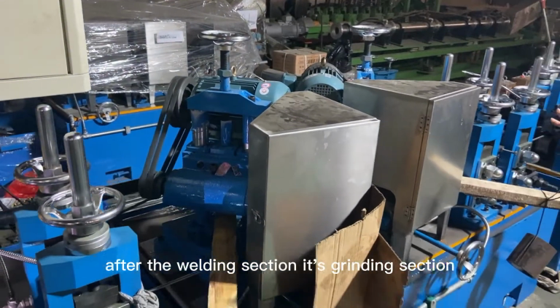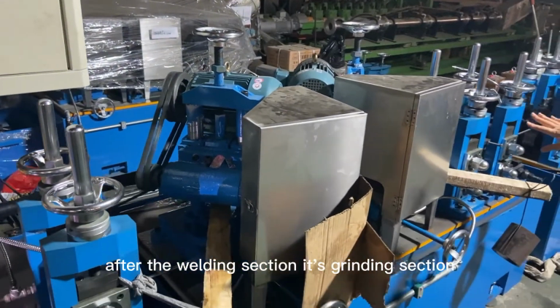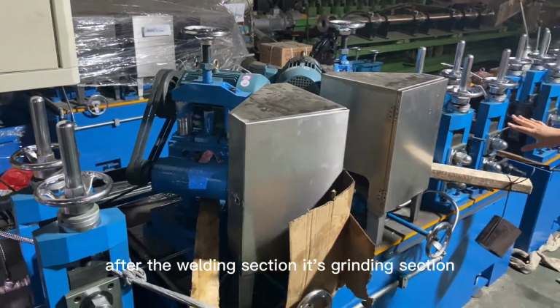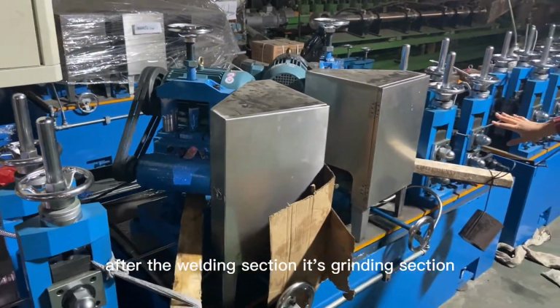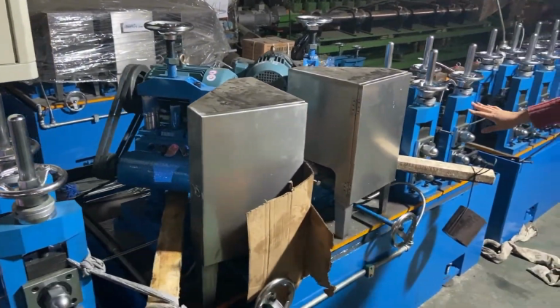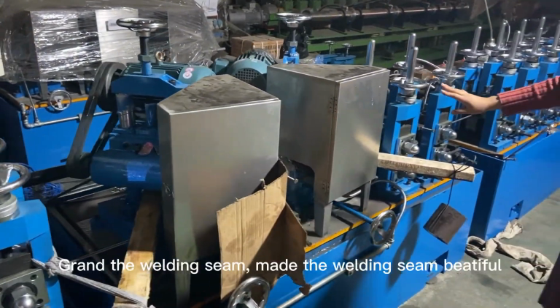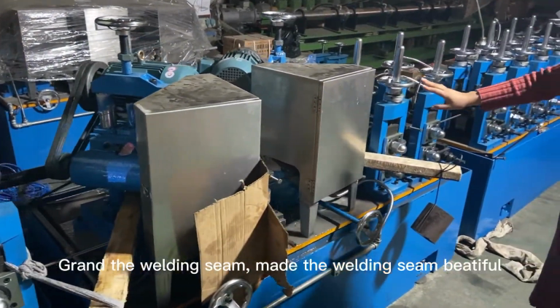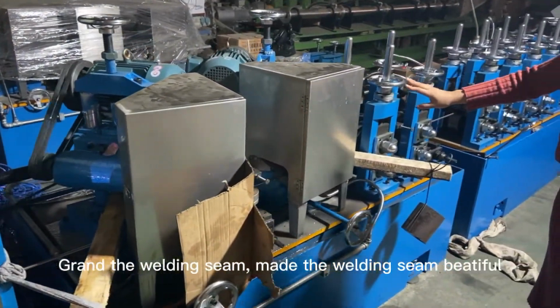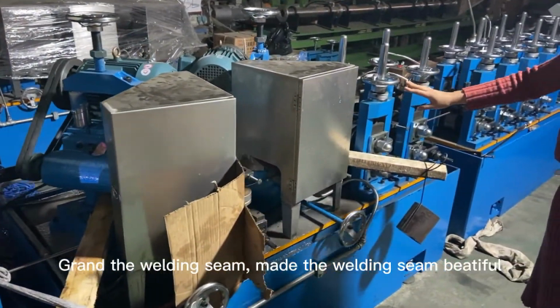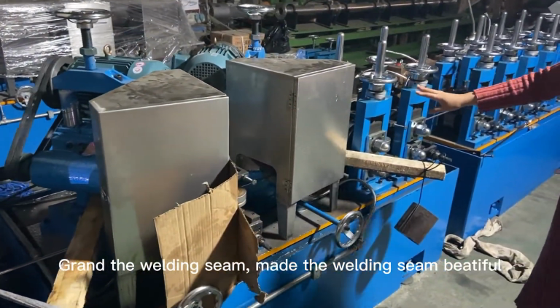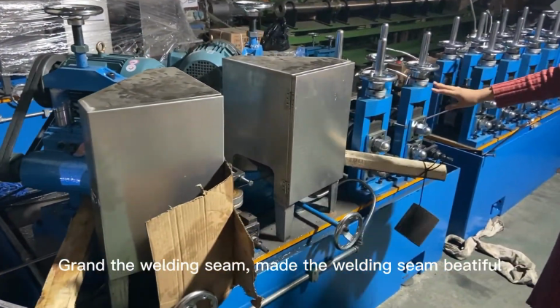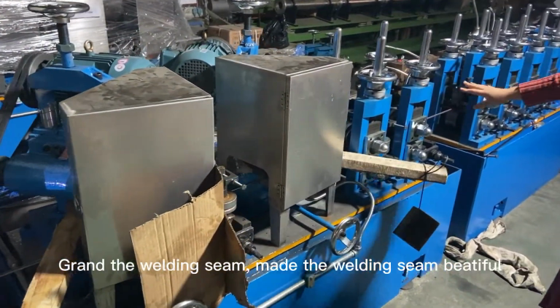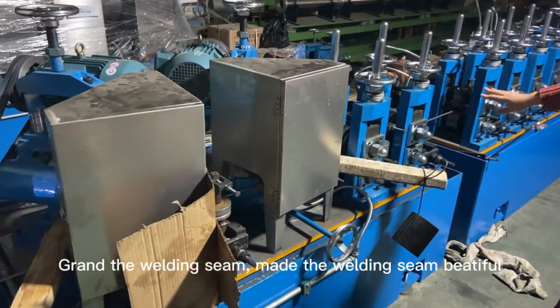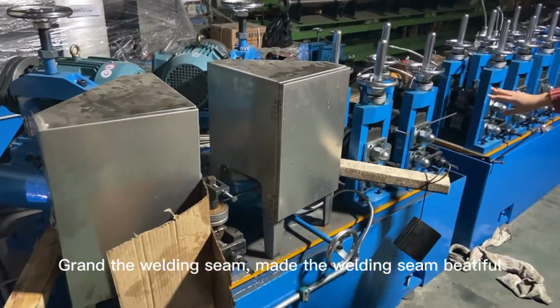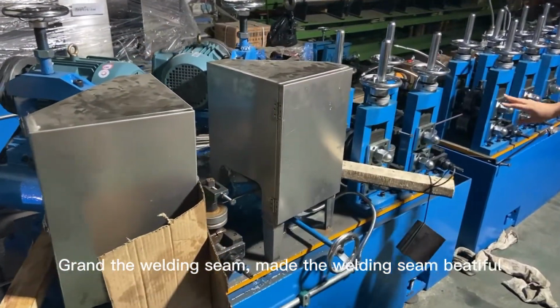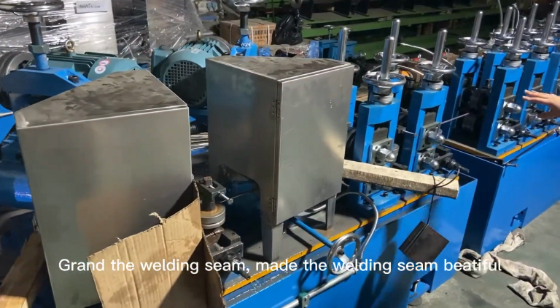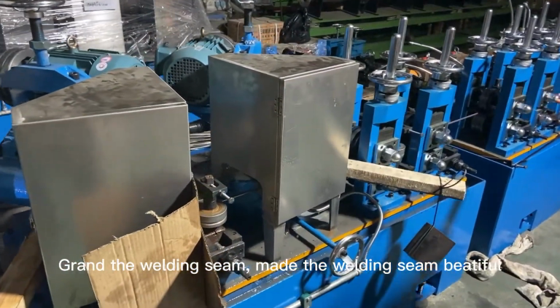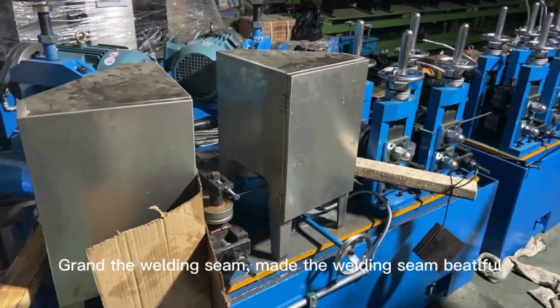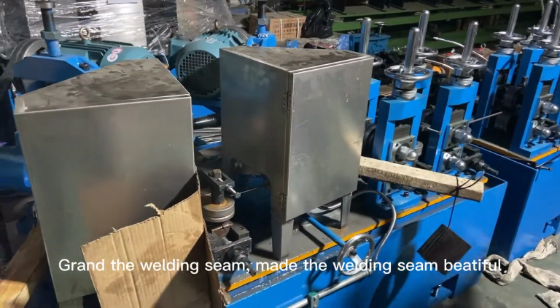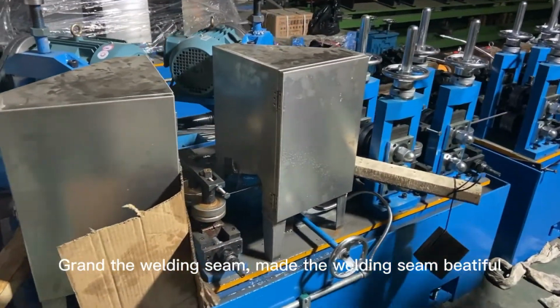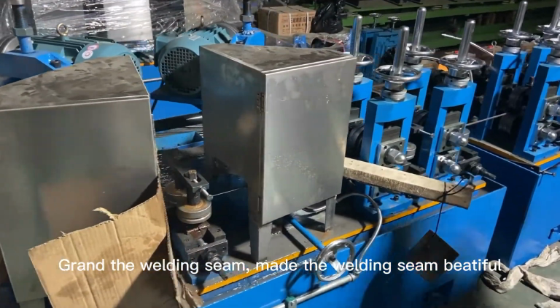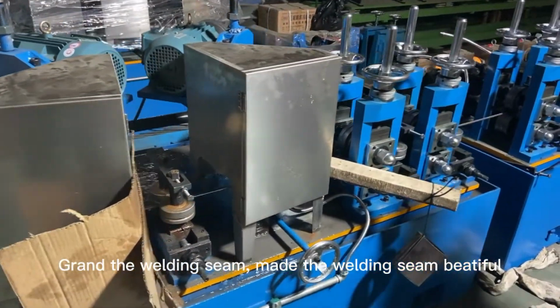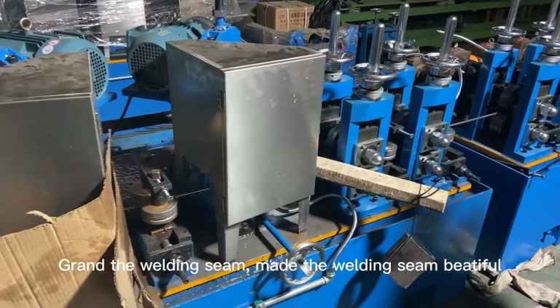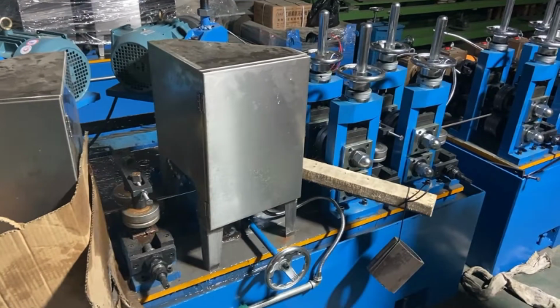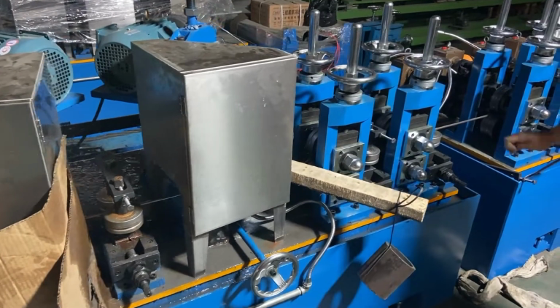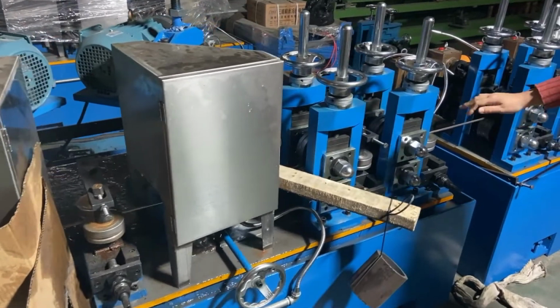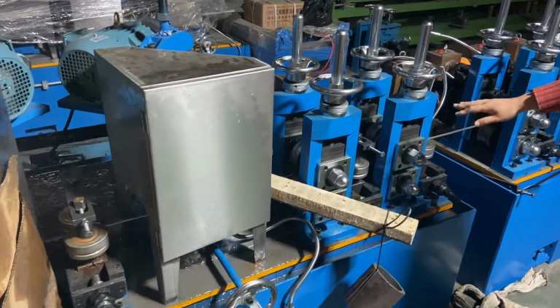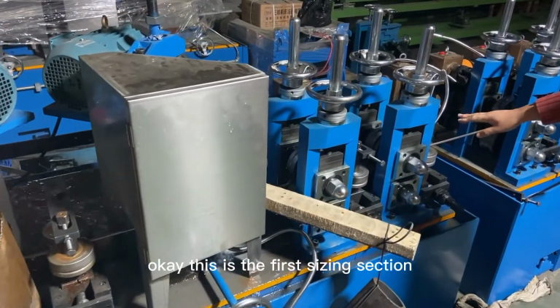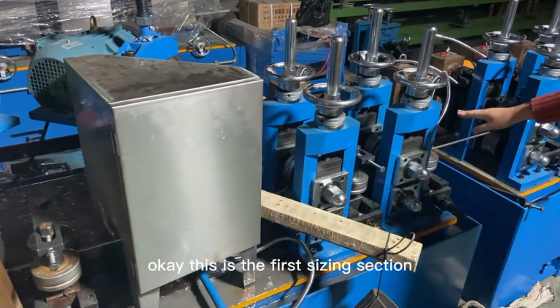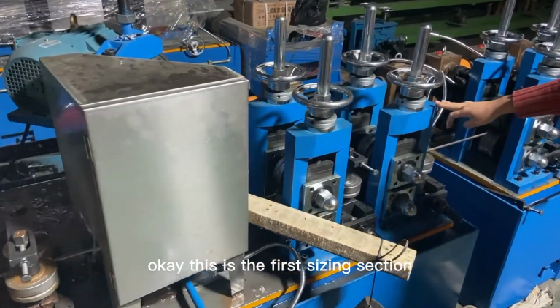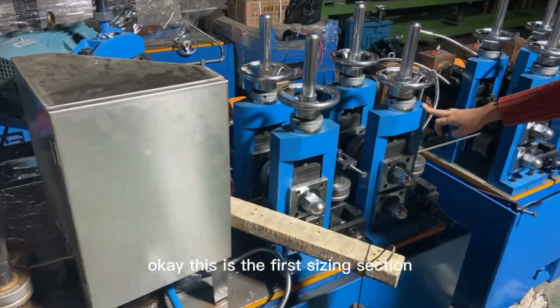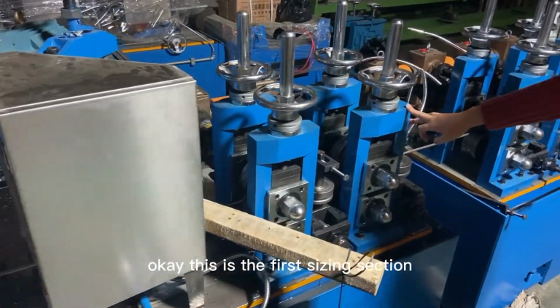After the welding section is the grinding section, where the welding seam is made smooth and suitable.